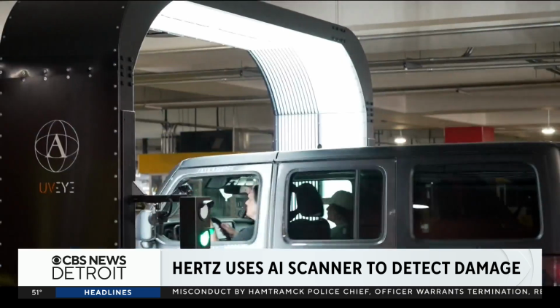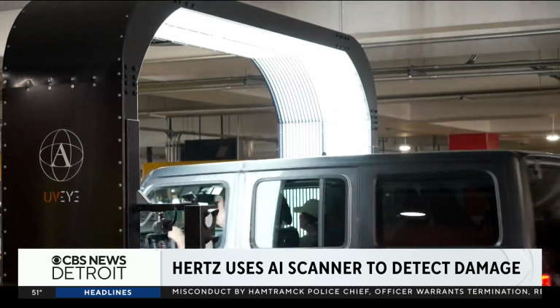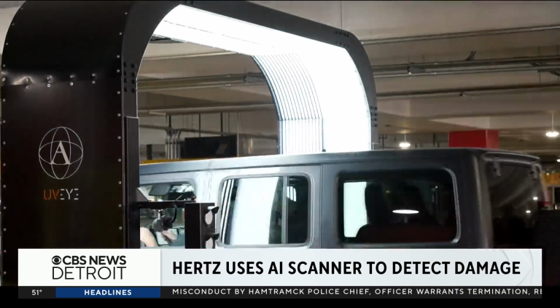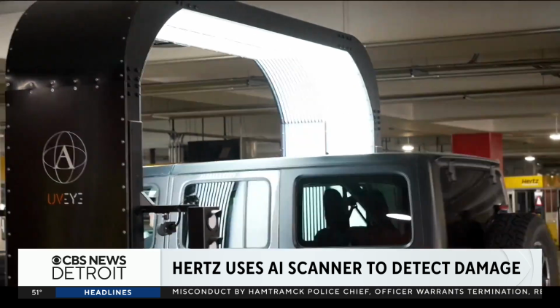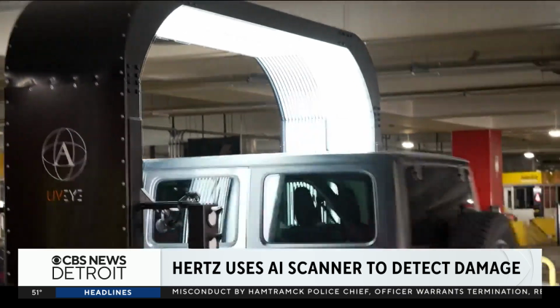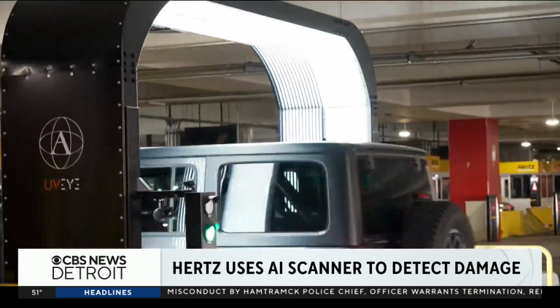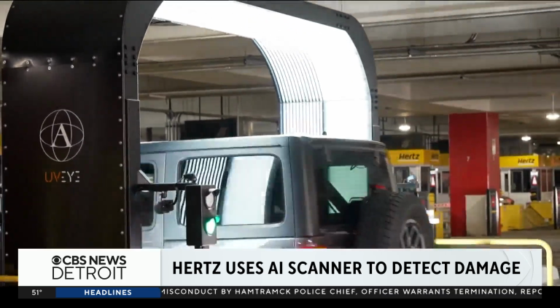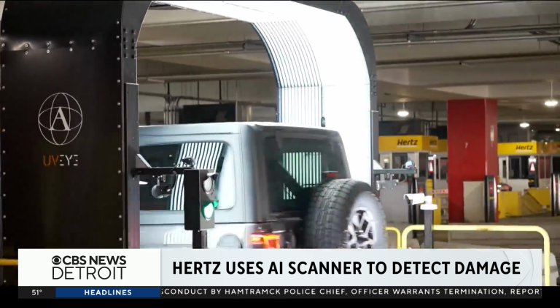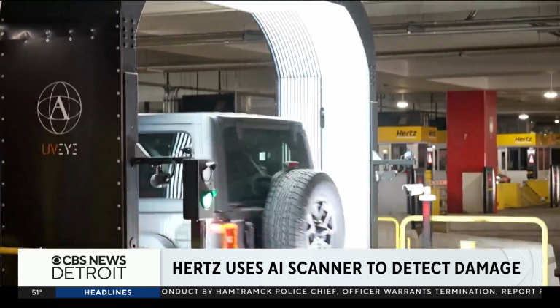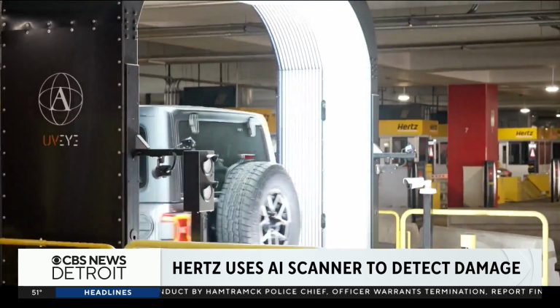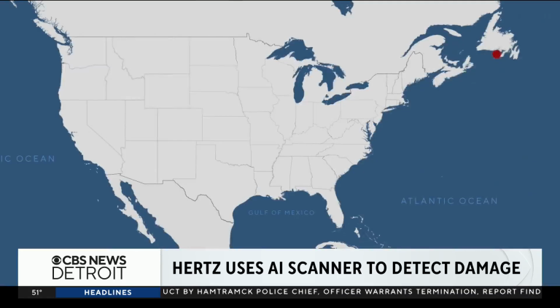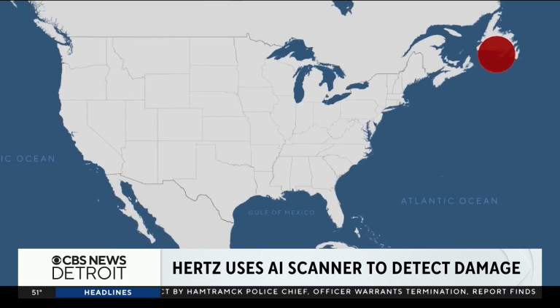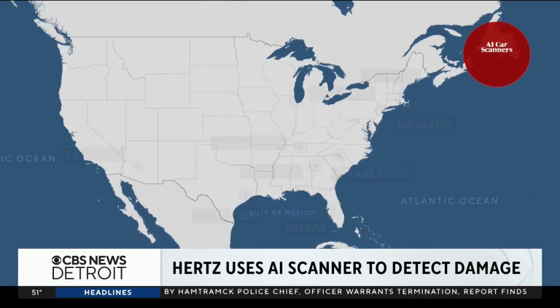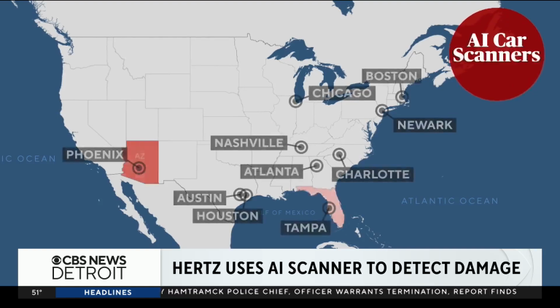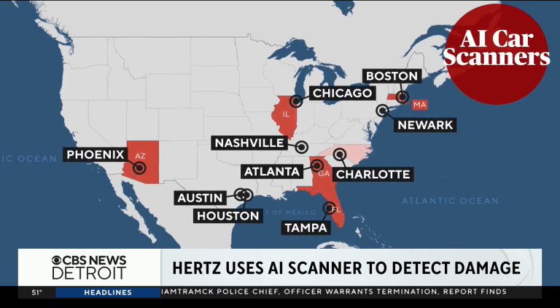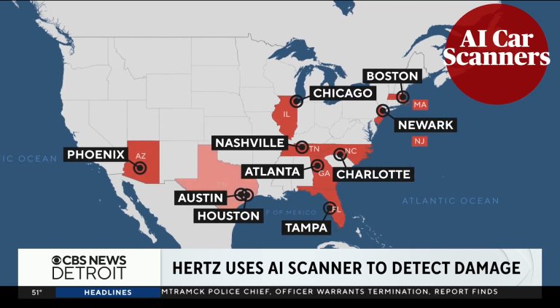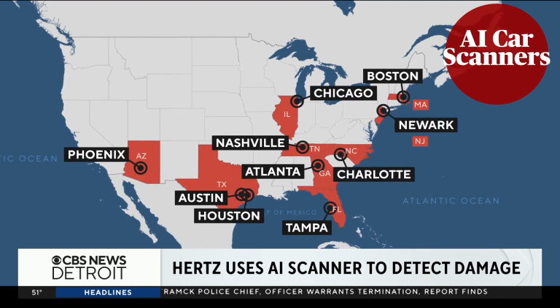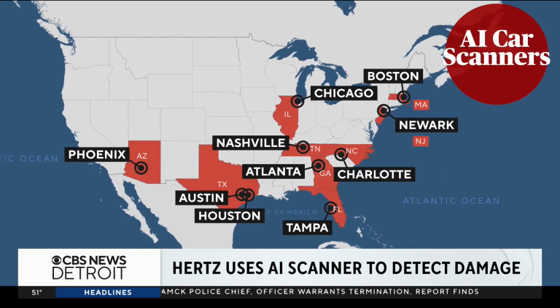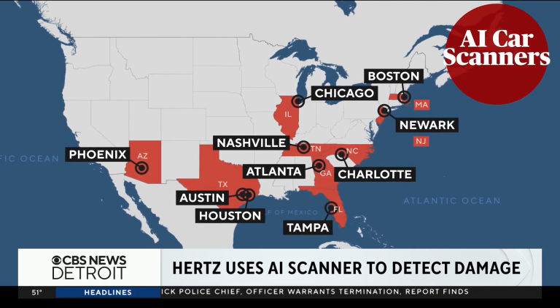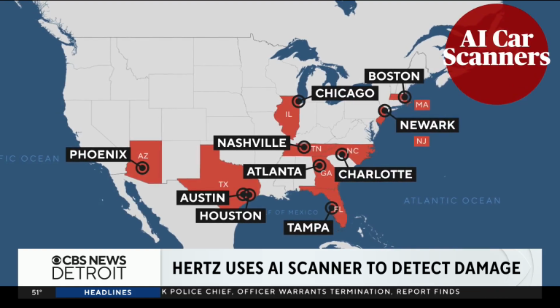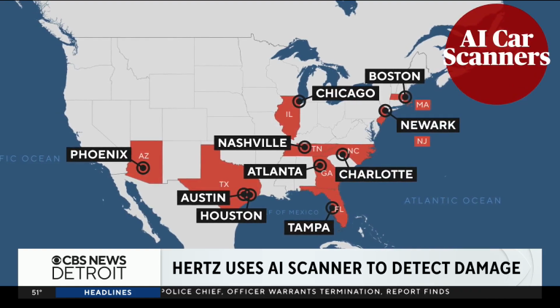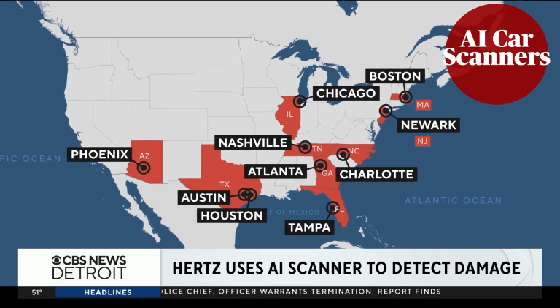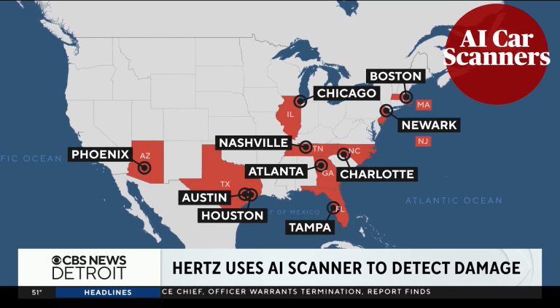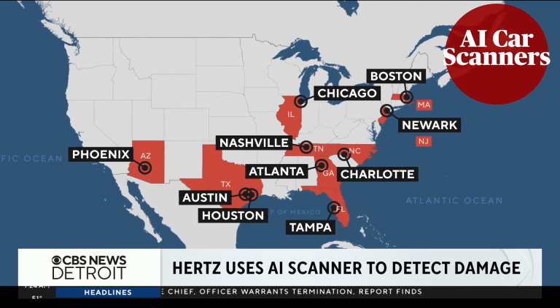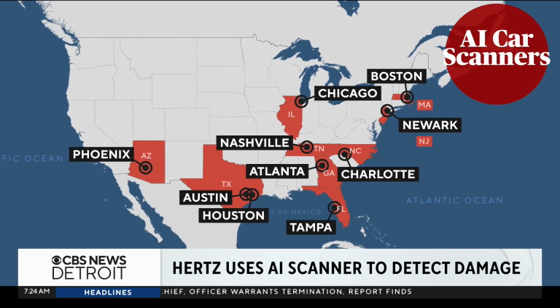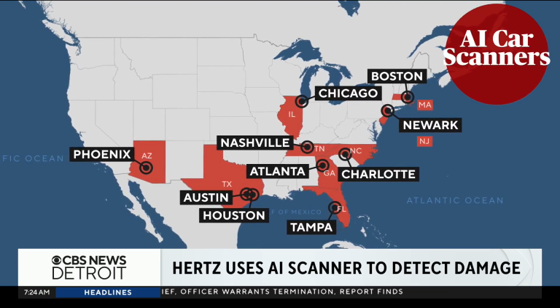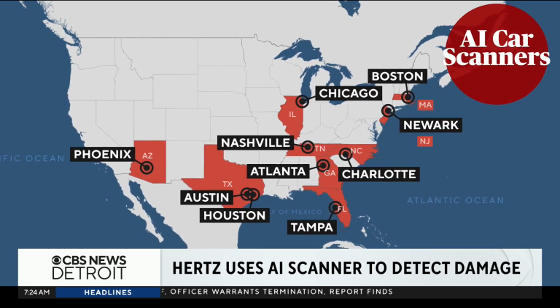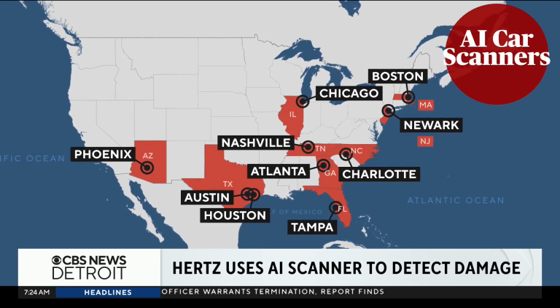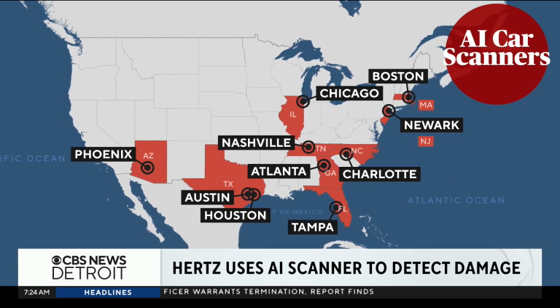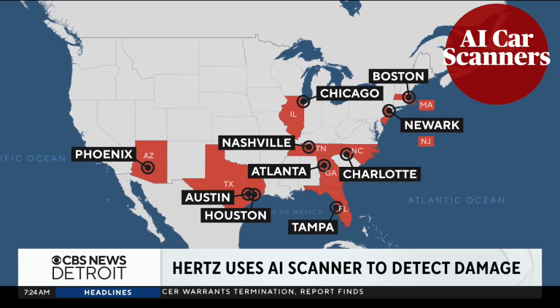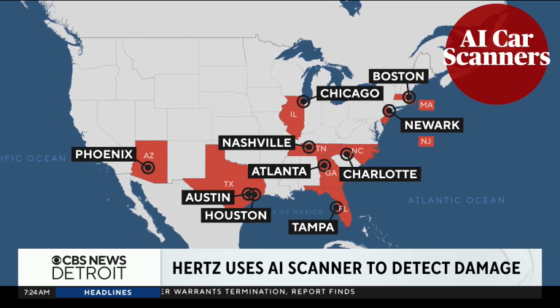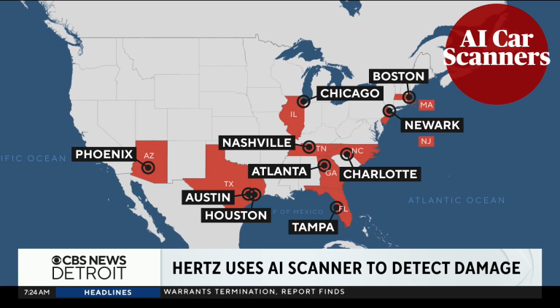Hertz plans to roll the system out widely, currently using it at 10 U.S. airports, but says it is still refining the process.